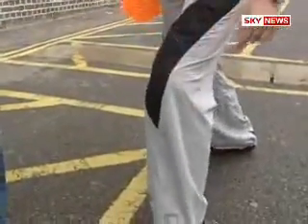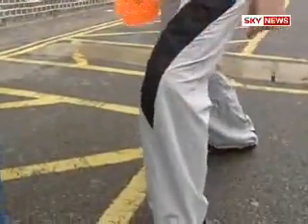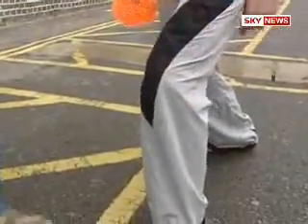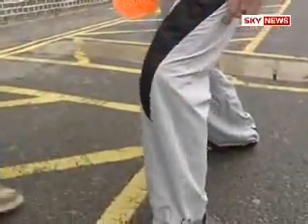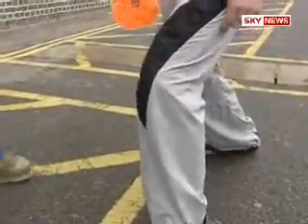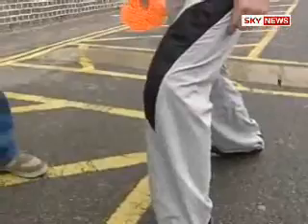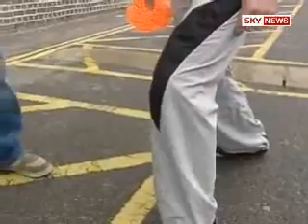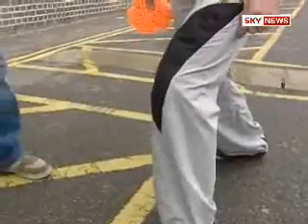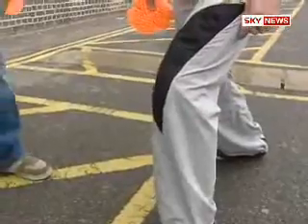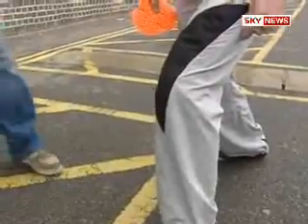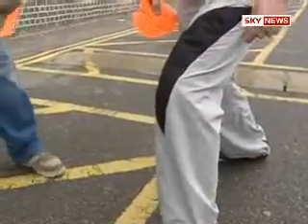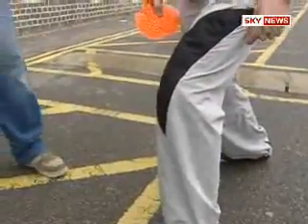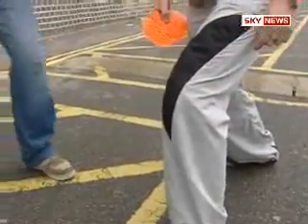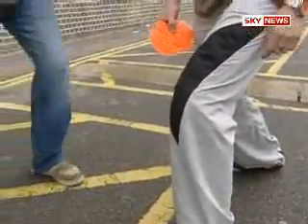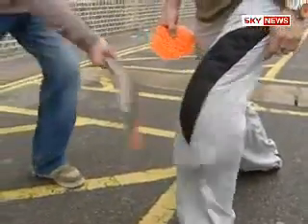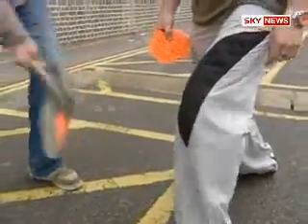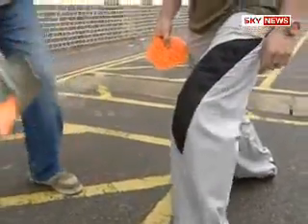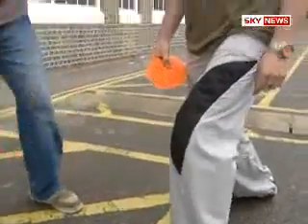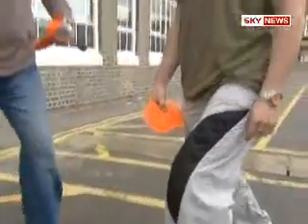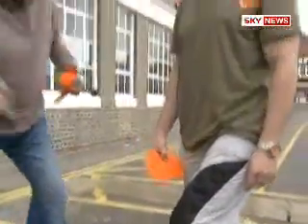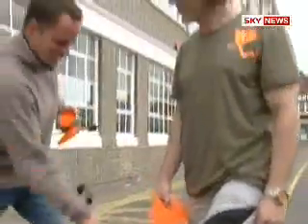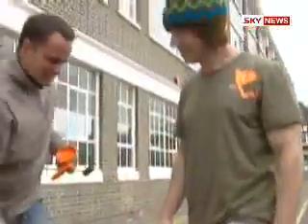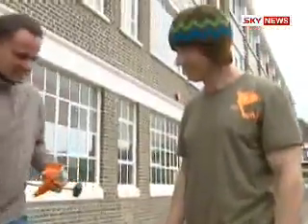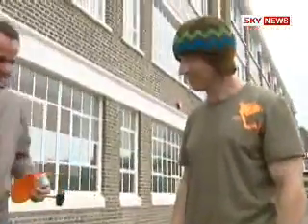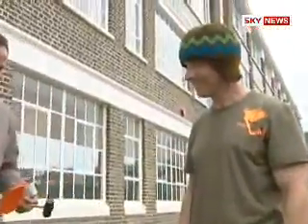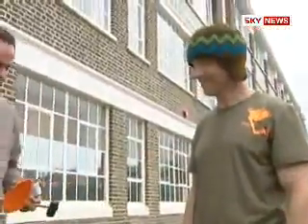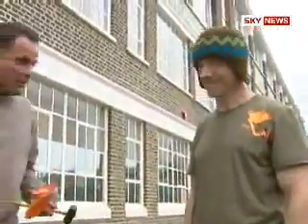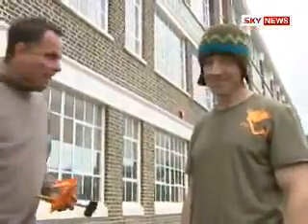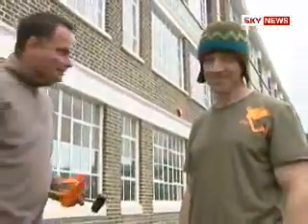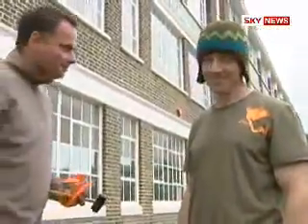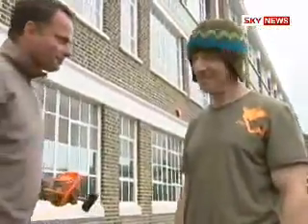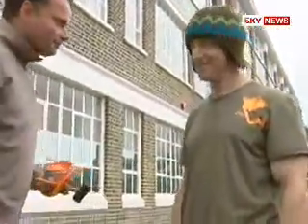Here we go then, here we are. Here we go. No pain? No.